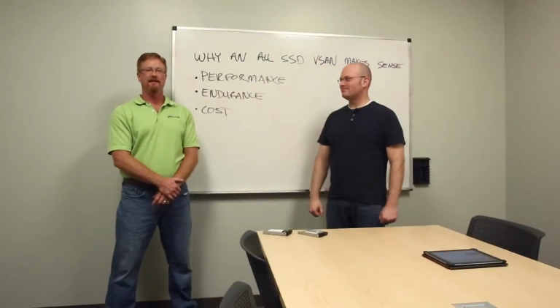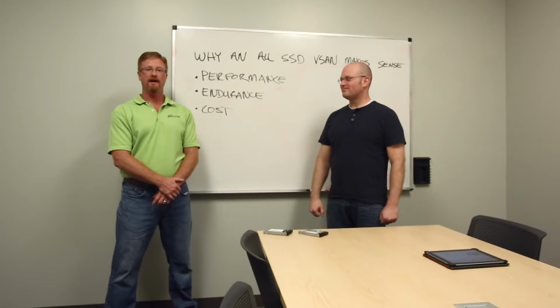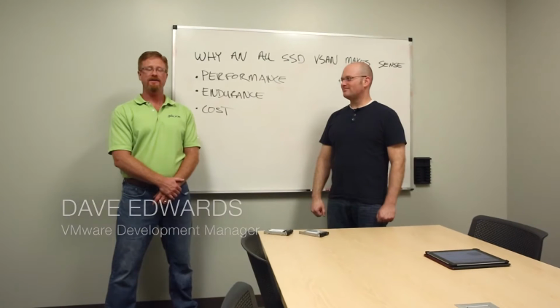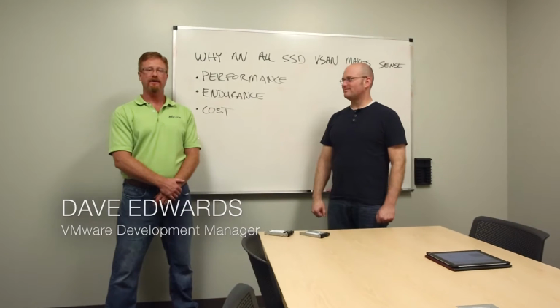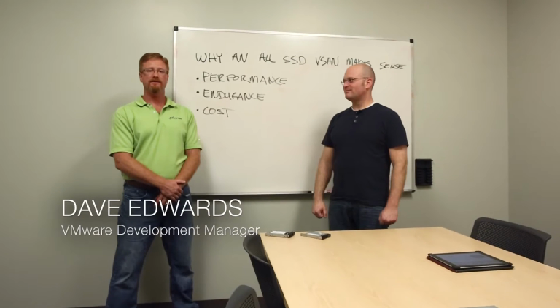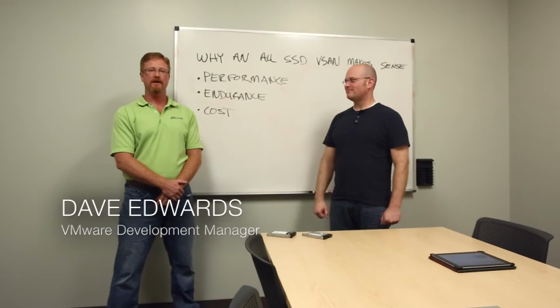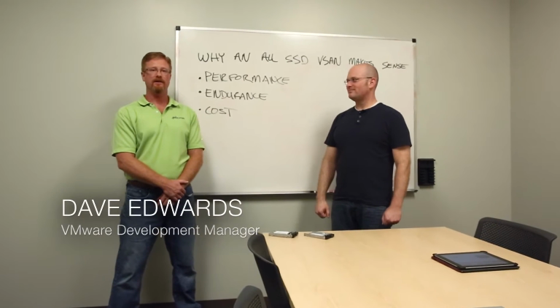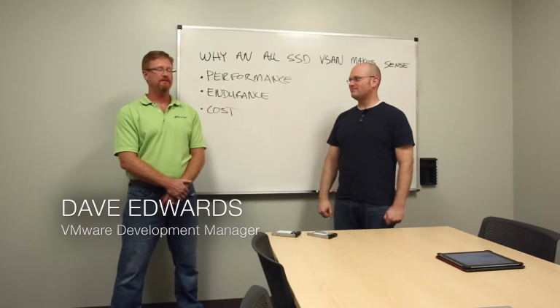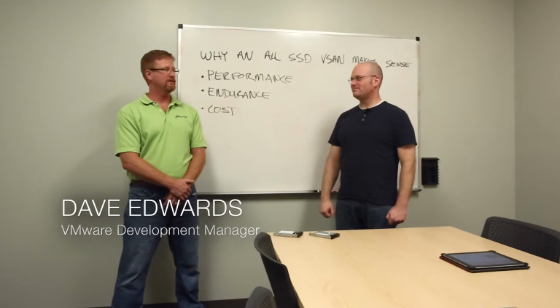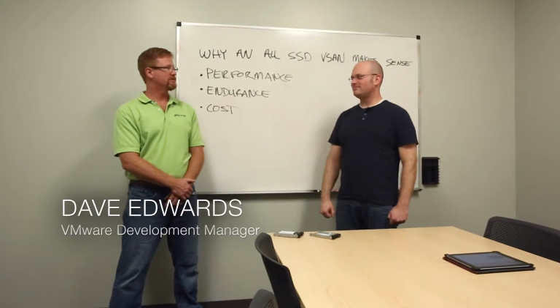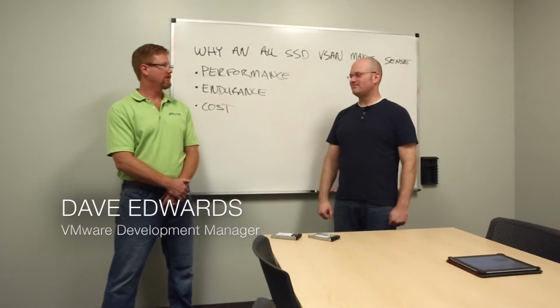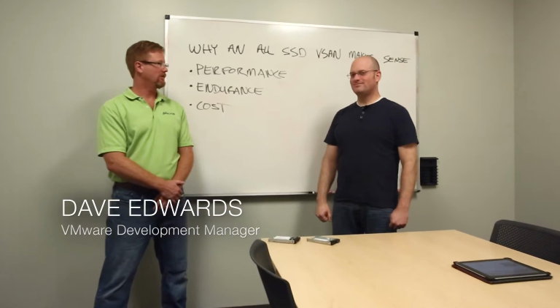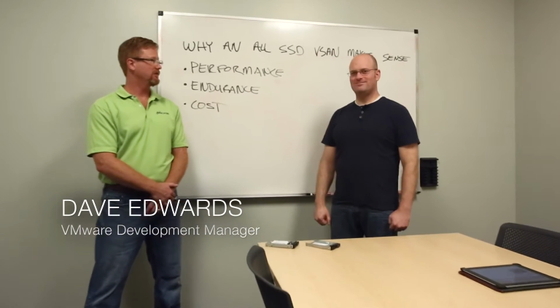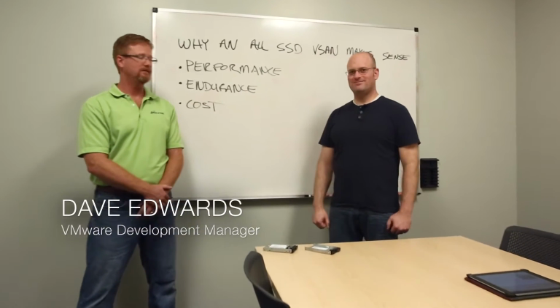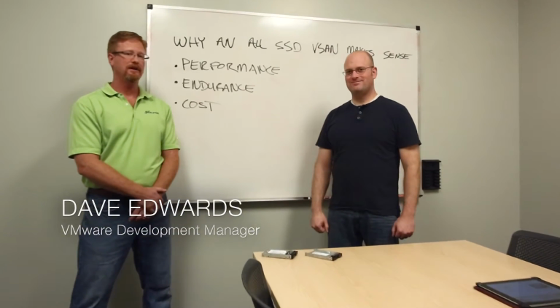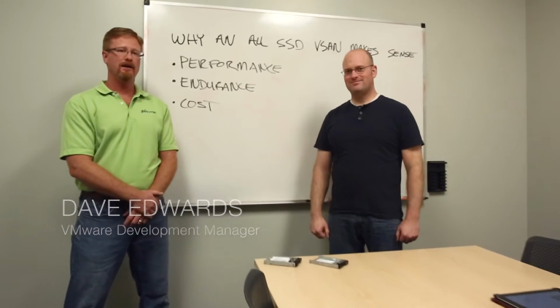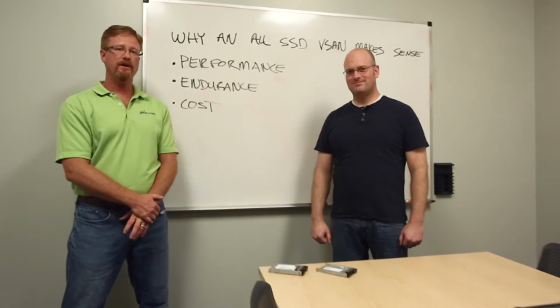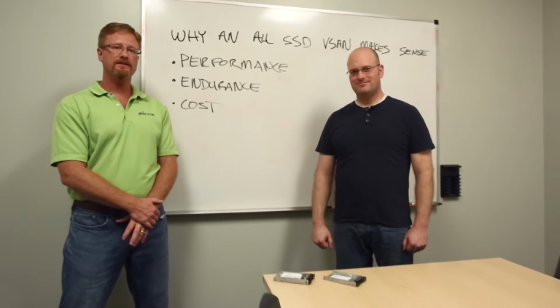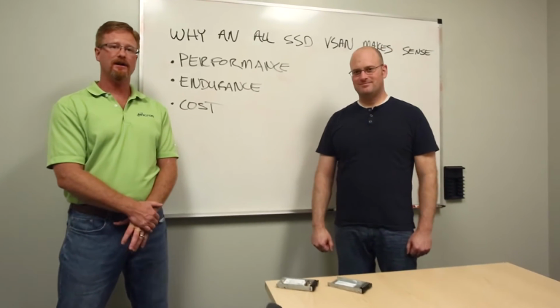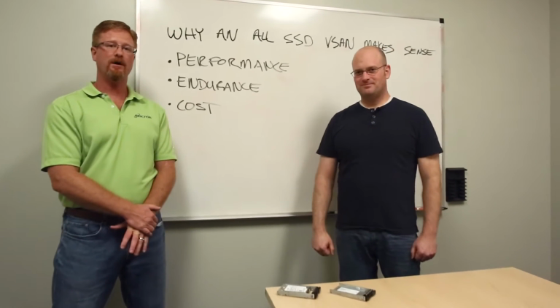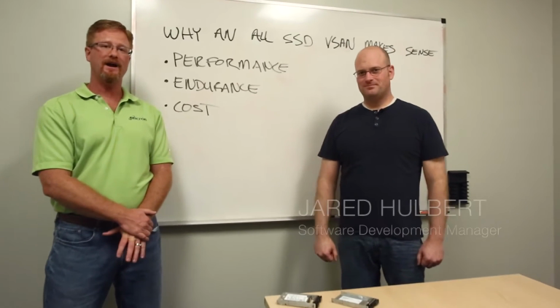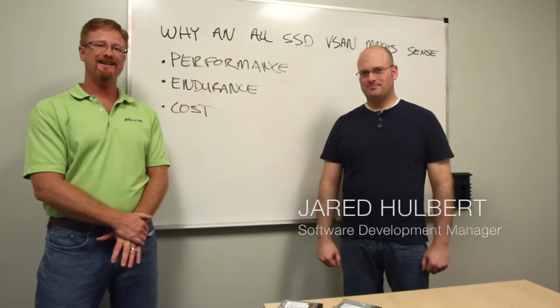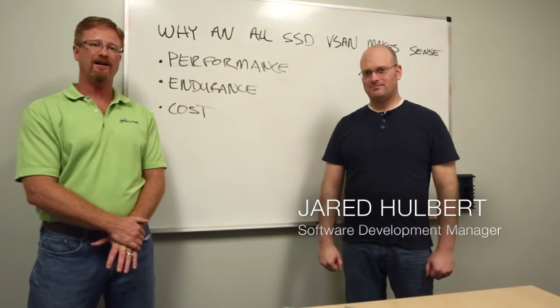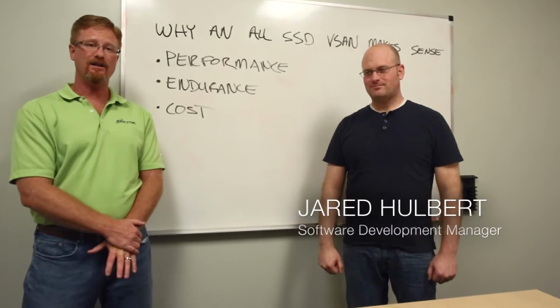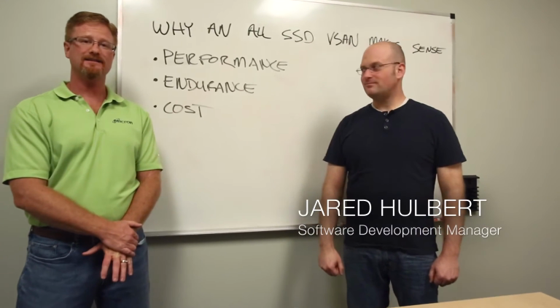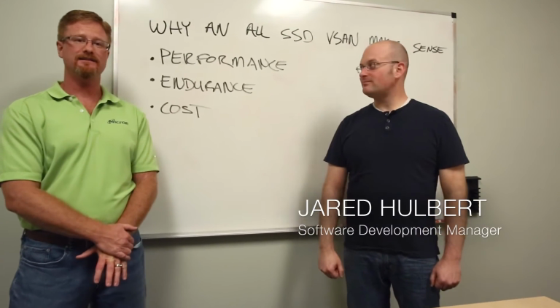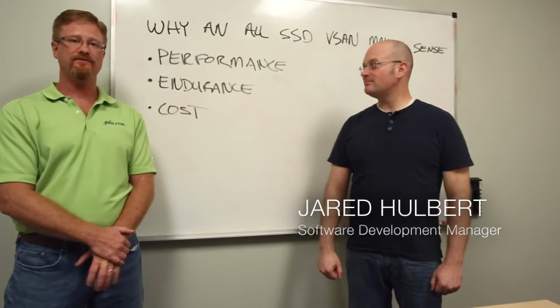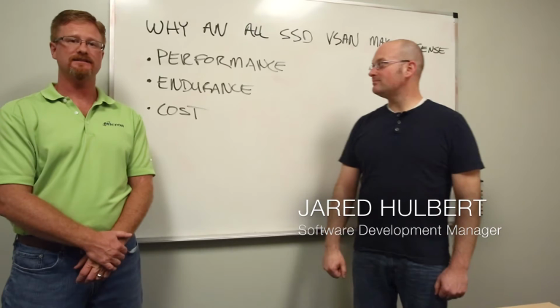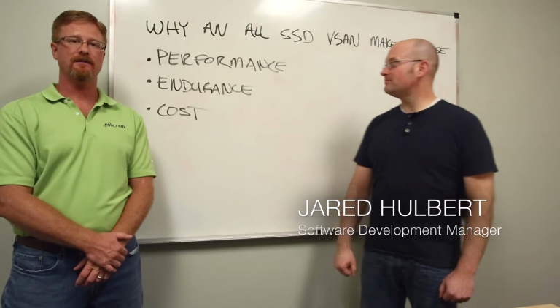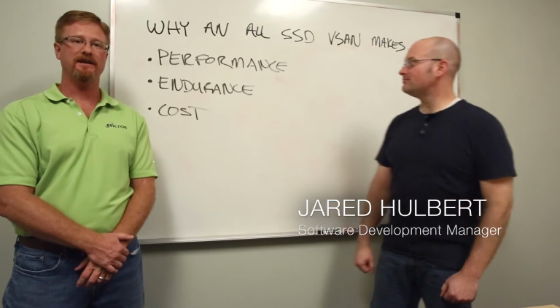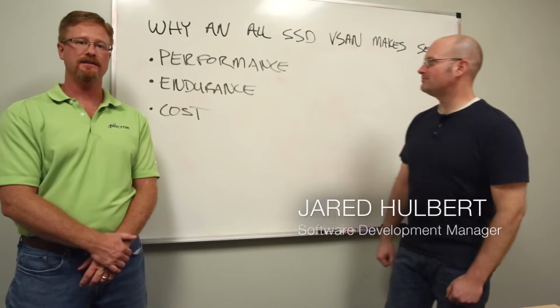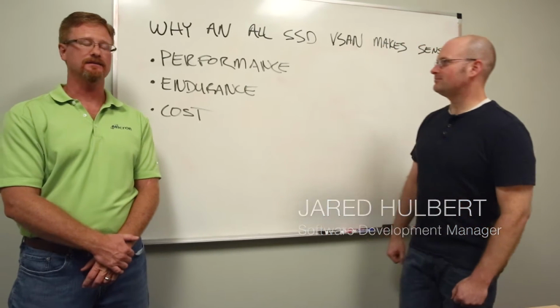I'm Dave Edwards at Micron, this is Jared Holbert, and we're here to talk about why an all-SSD vSAN makes sense.